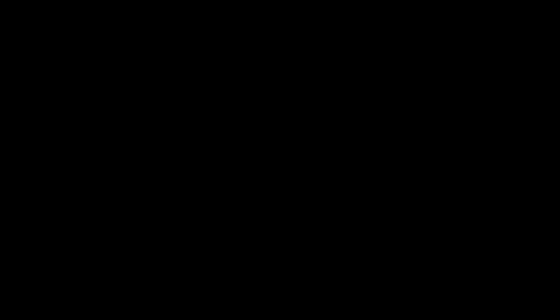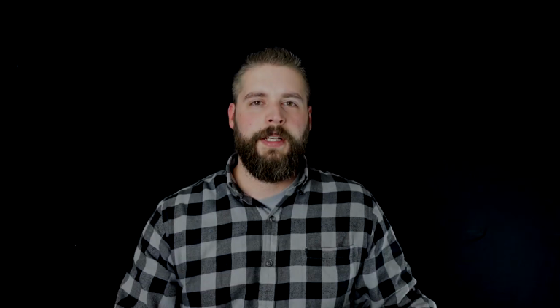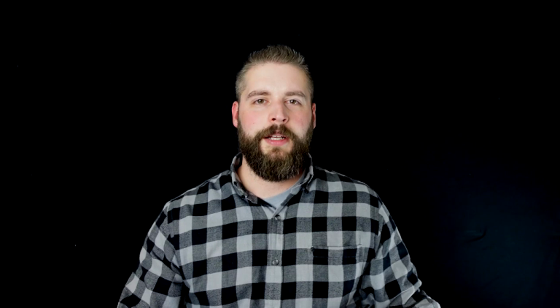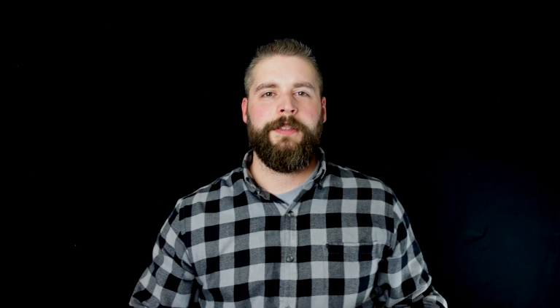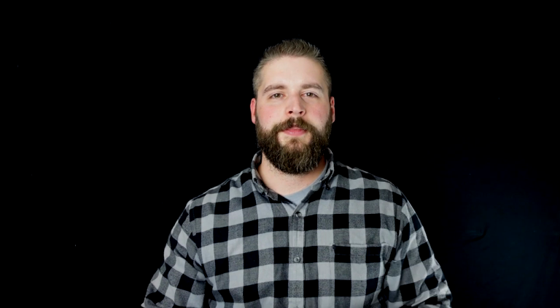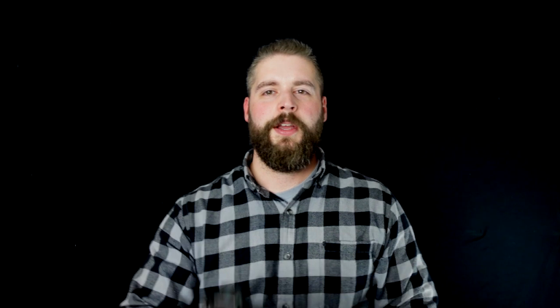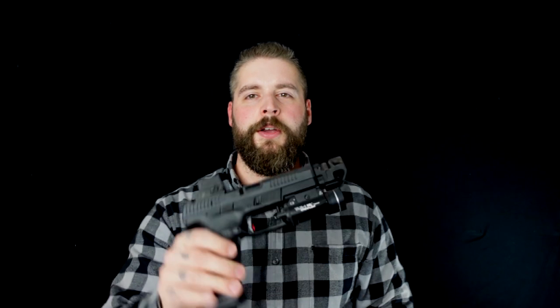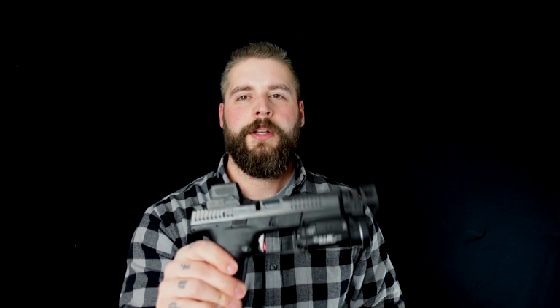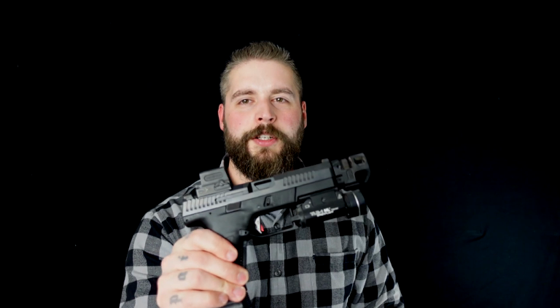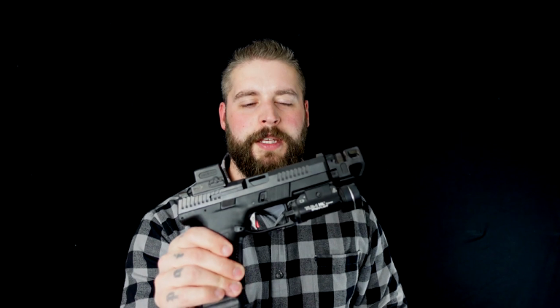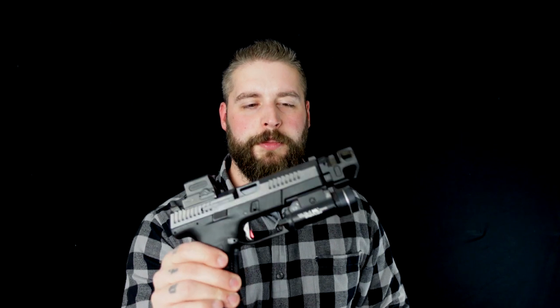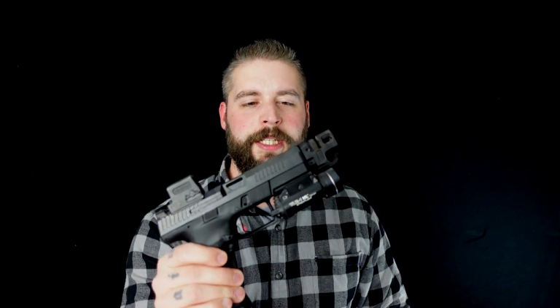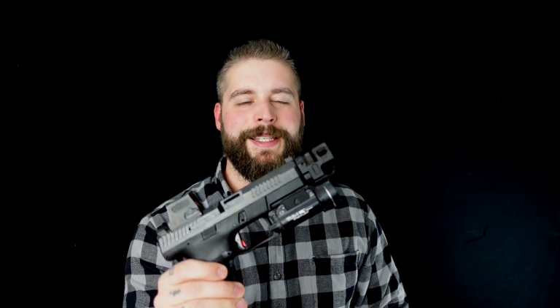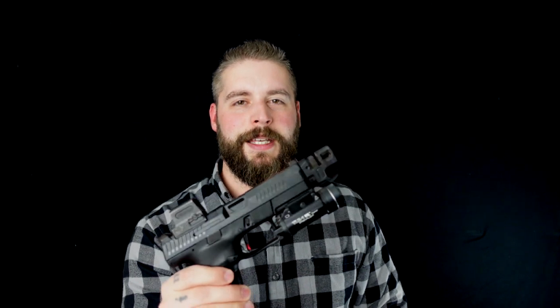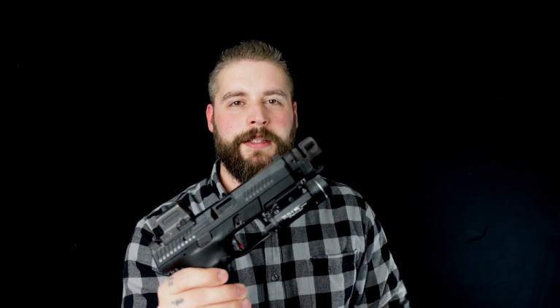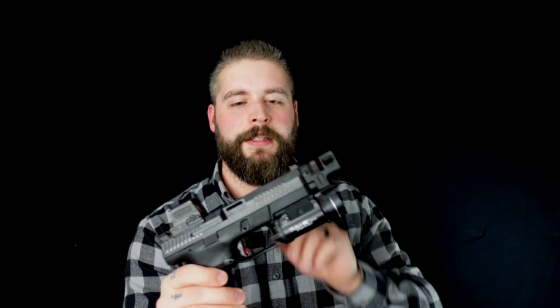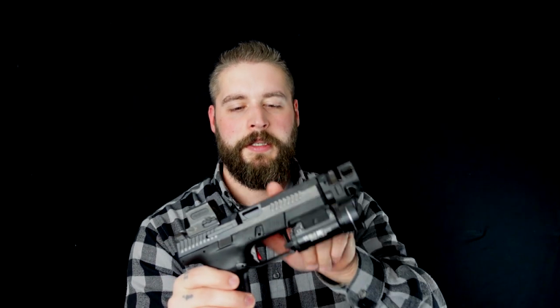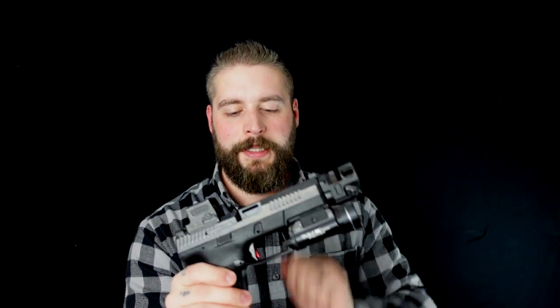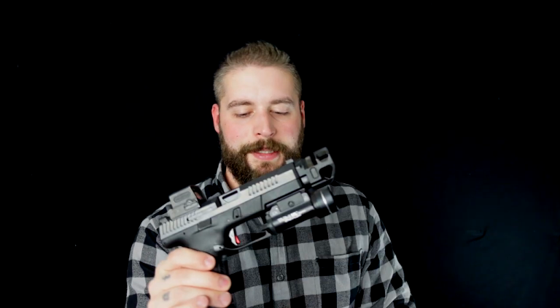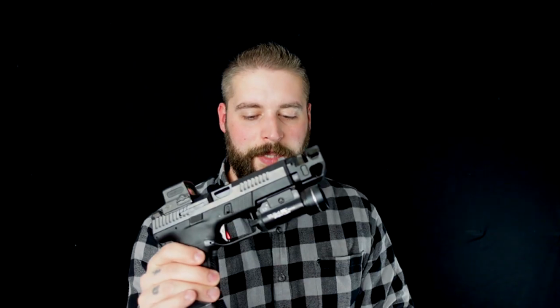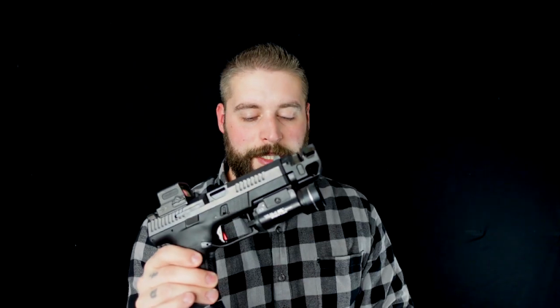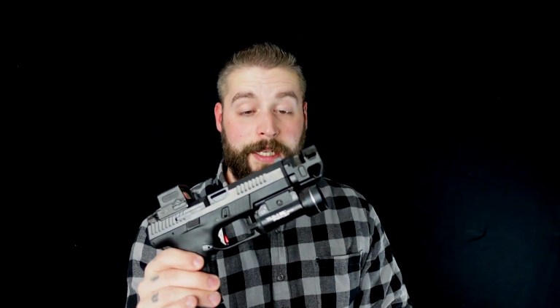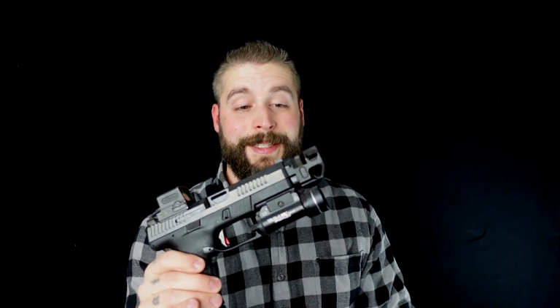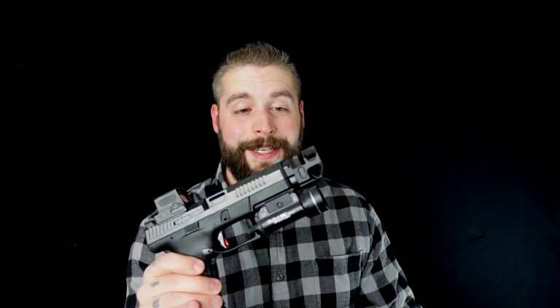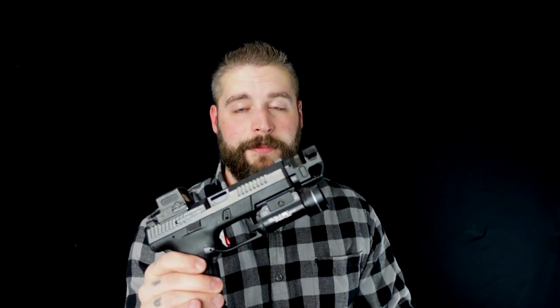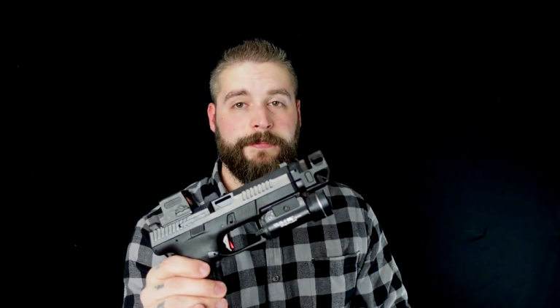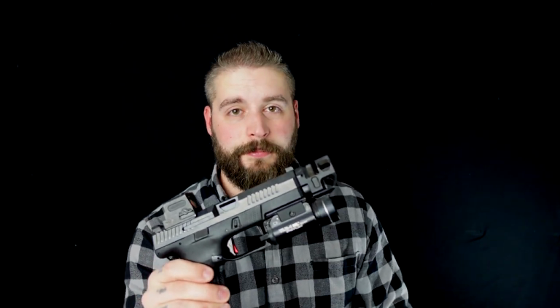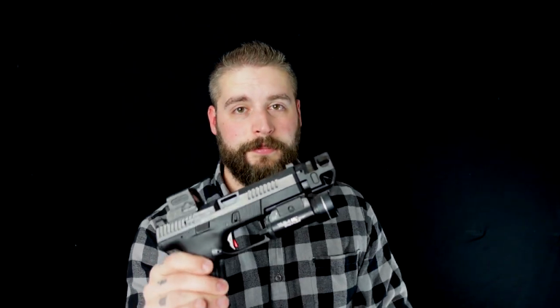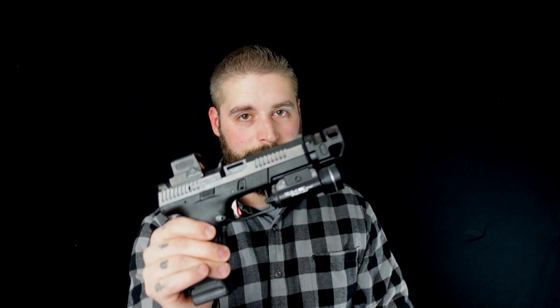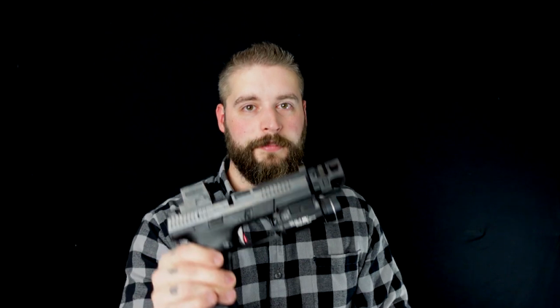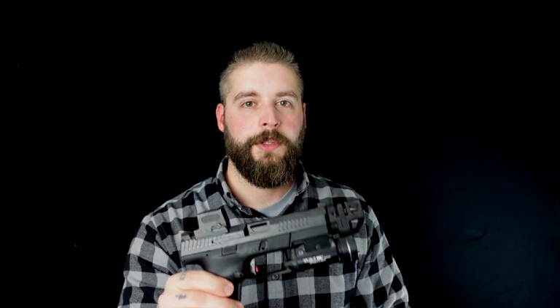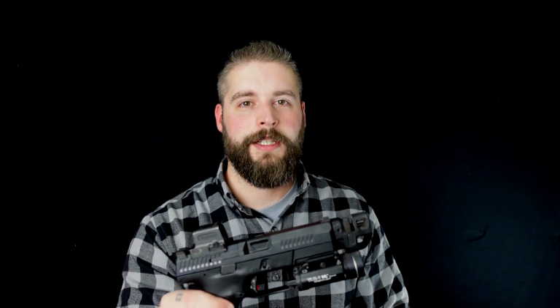Hi guys. Today we're talking about the CZ P10C. Let's go.